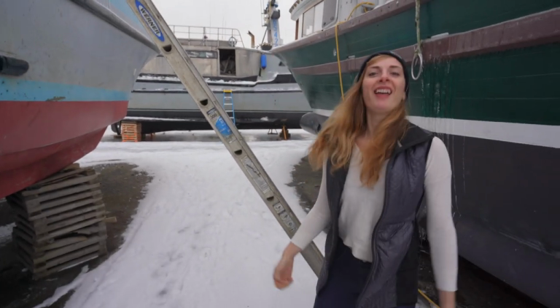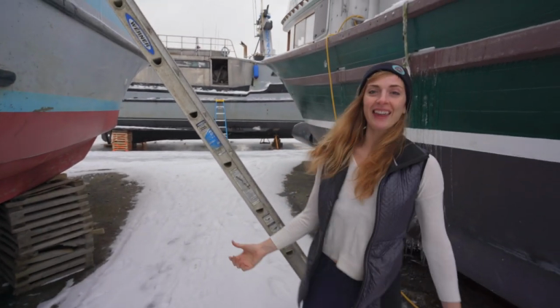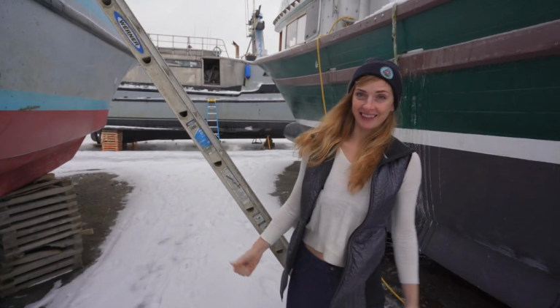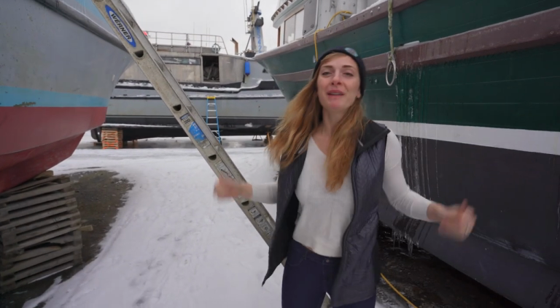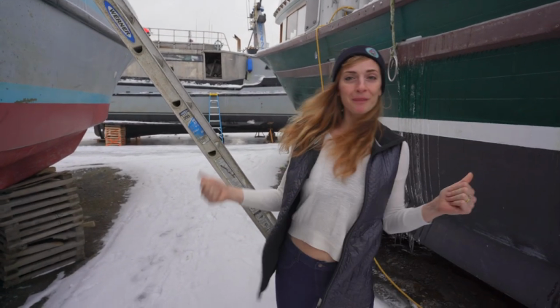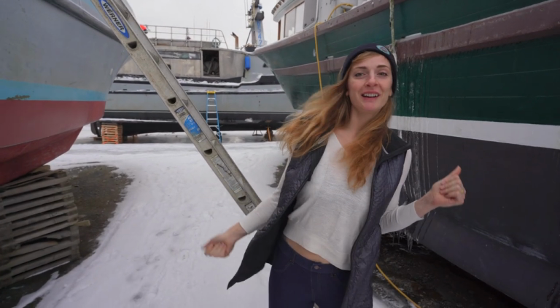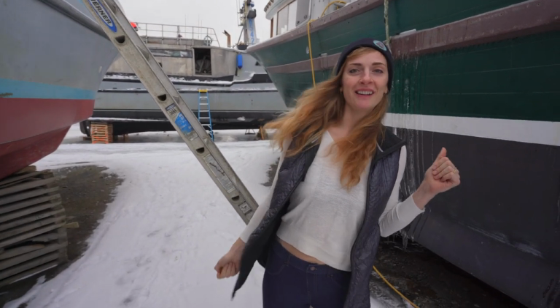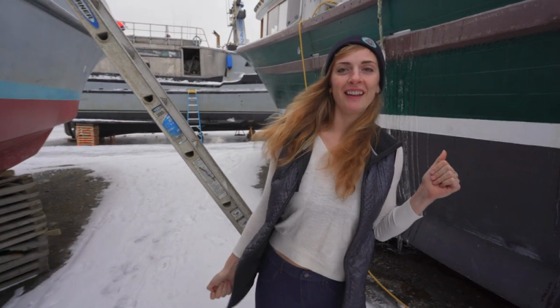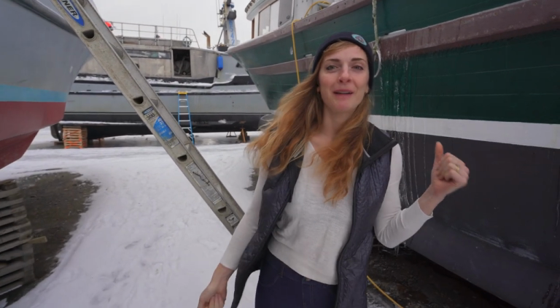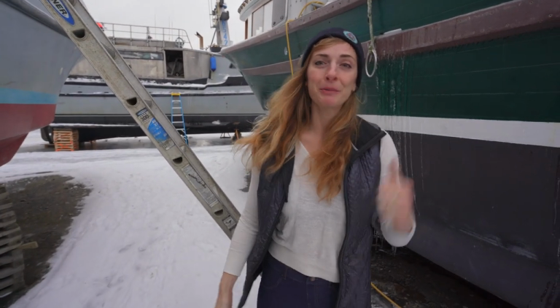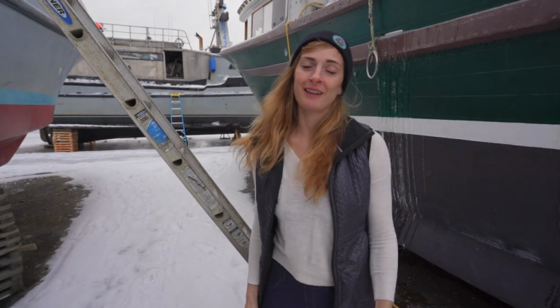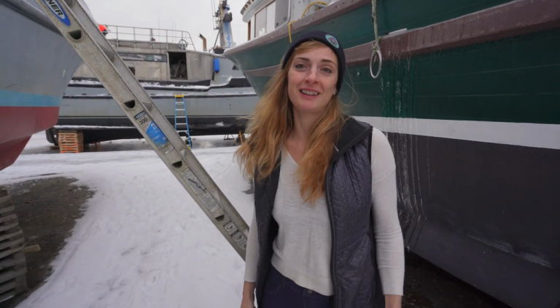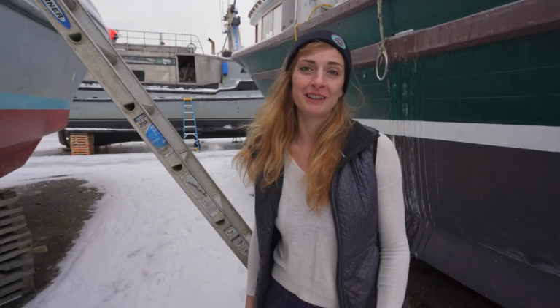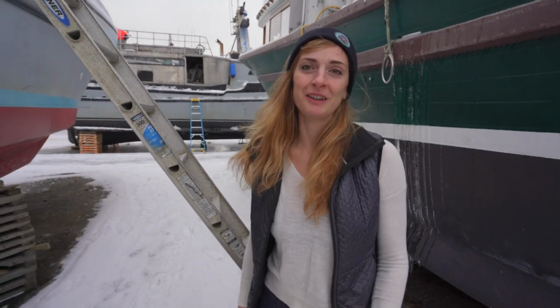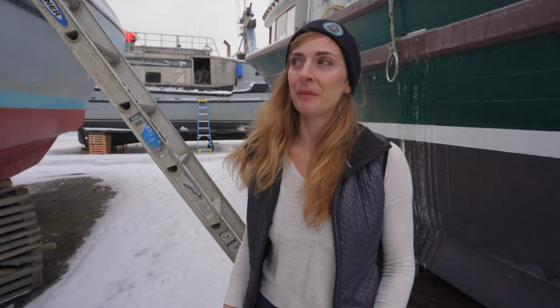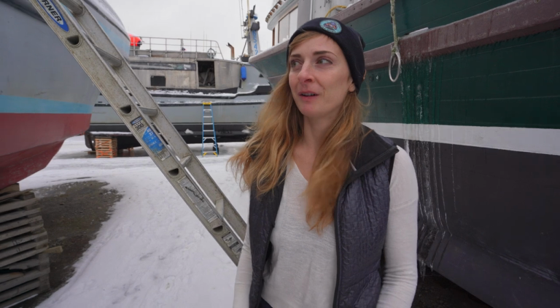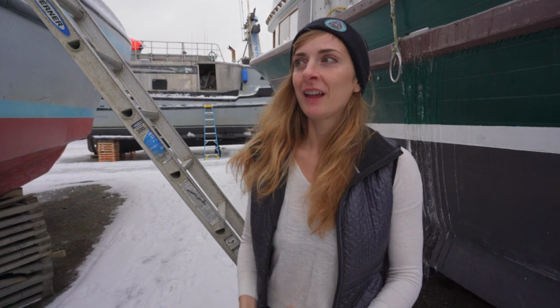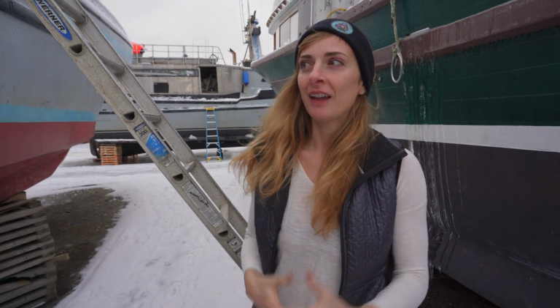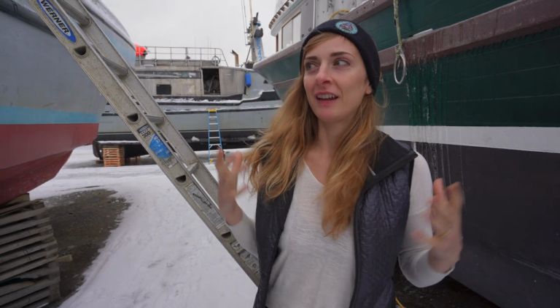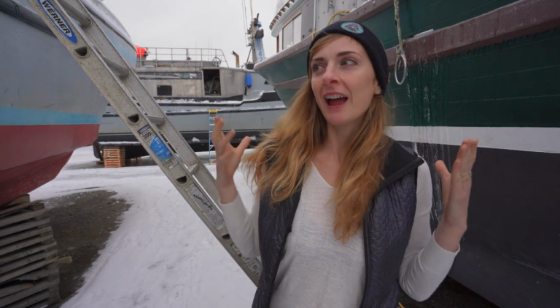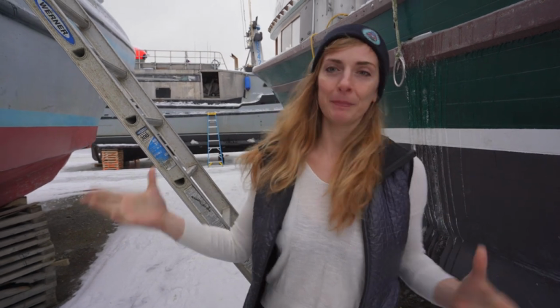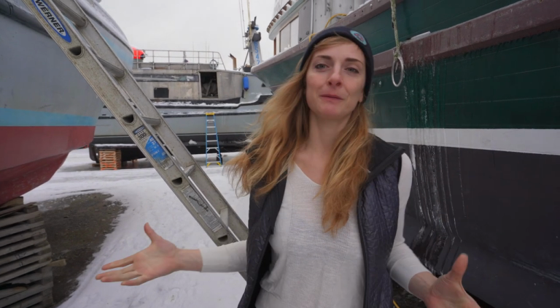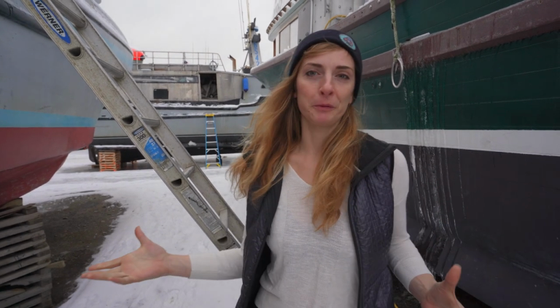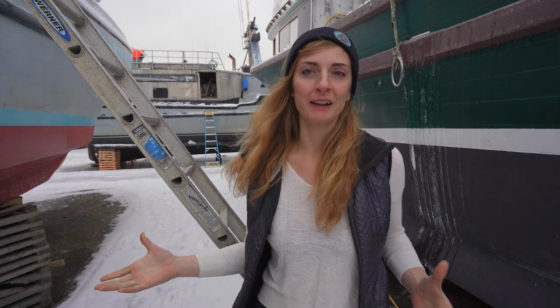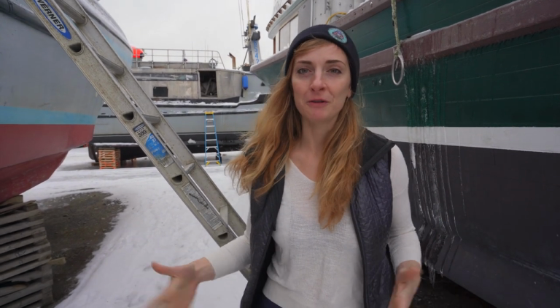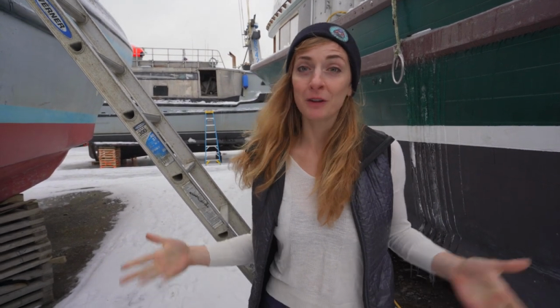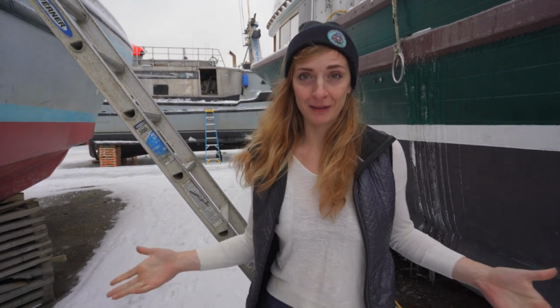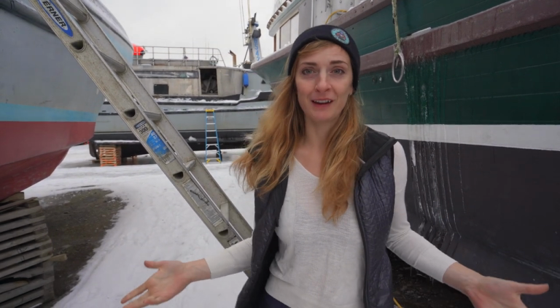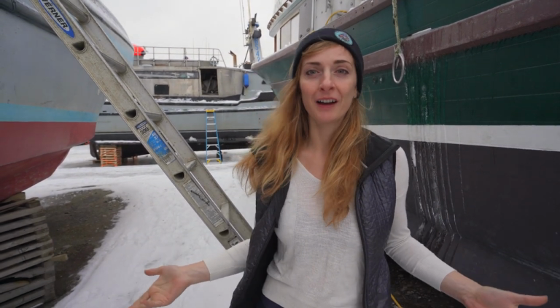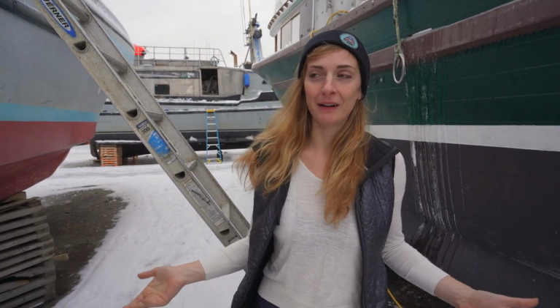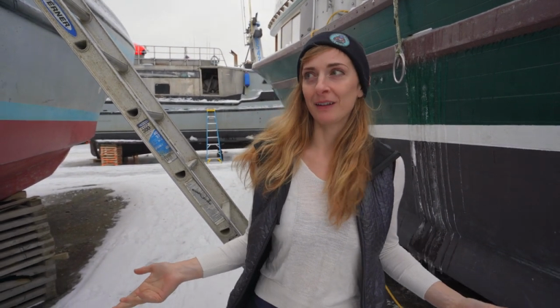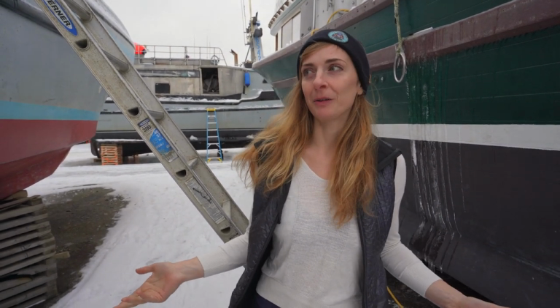Hey, my name is Emily Rydell and I'm super excited to talk to you about an aspect of gold mining that you do not see on Bering Sea Gold.